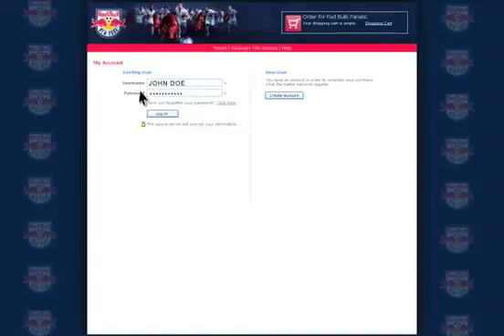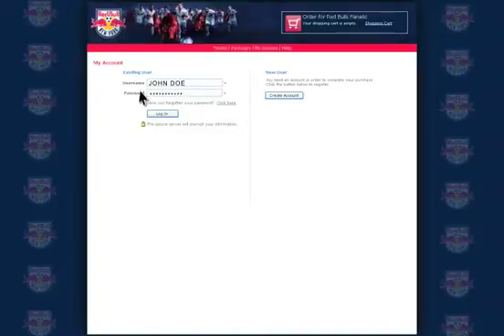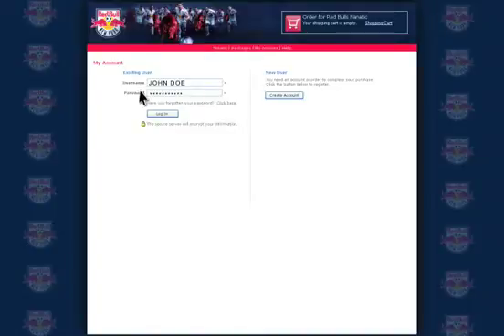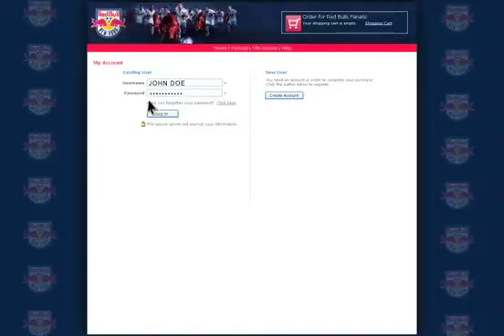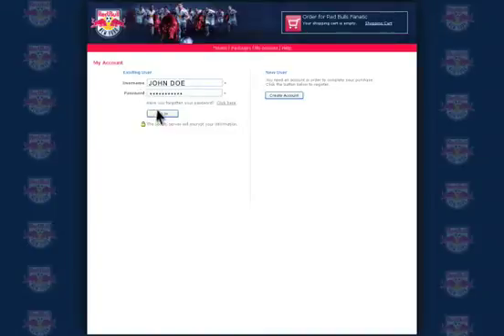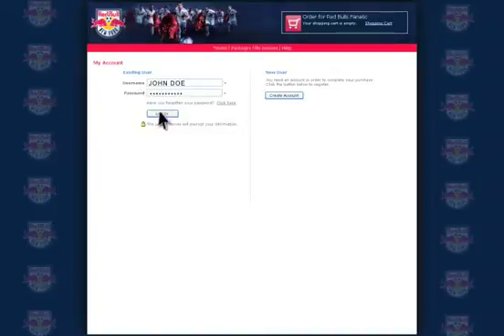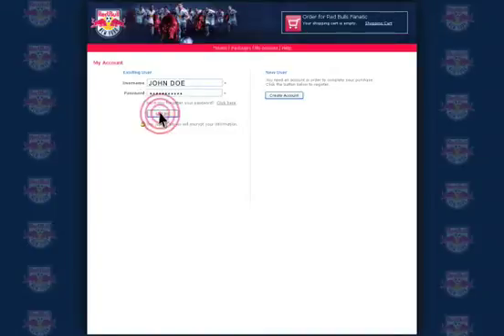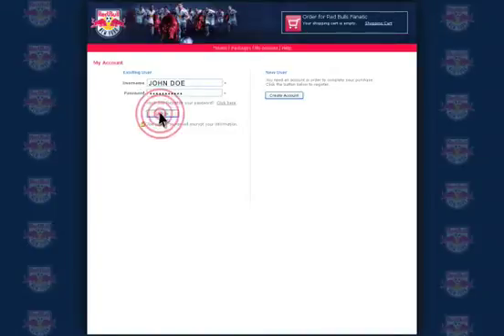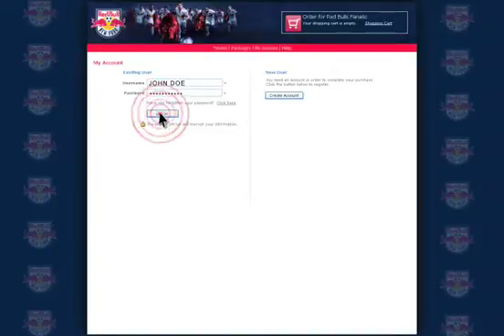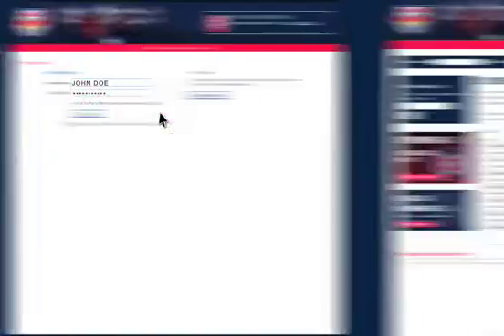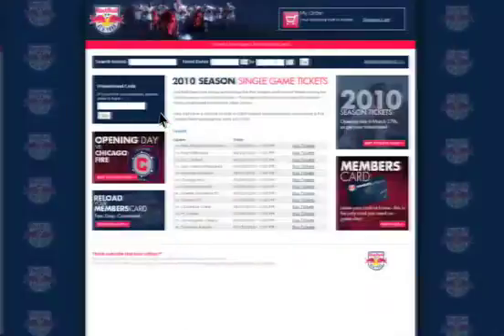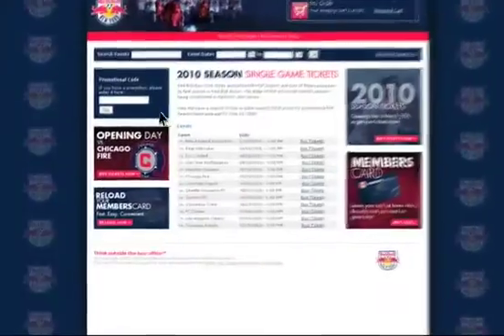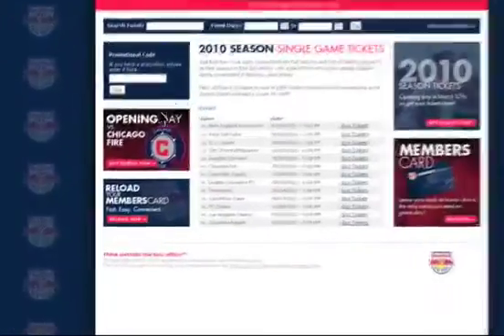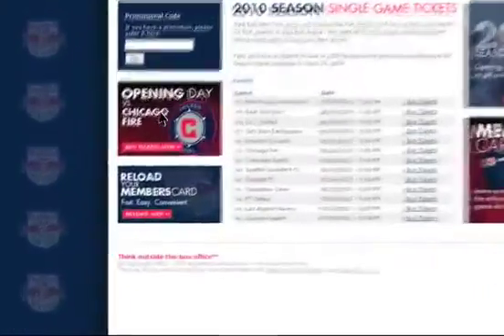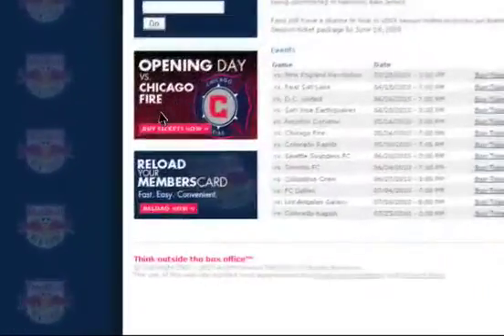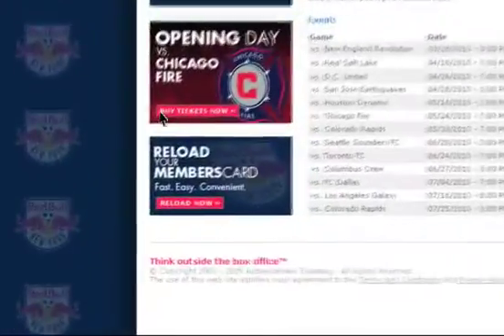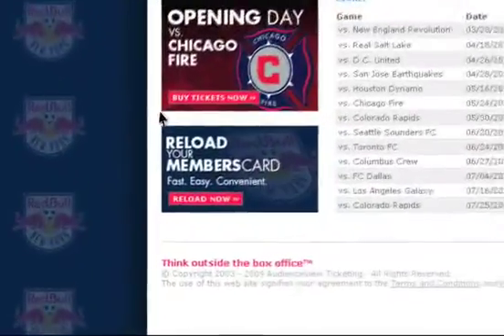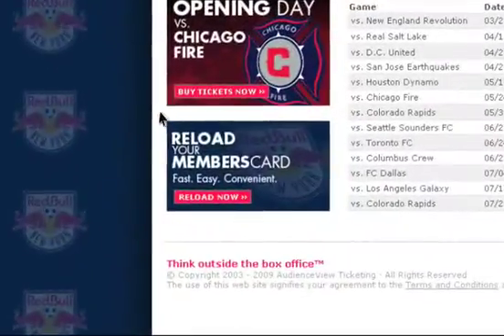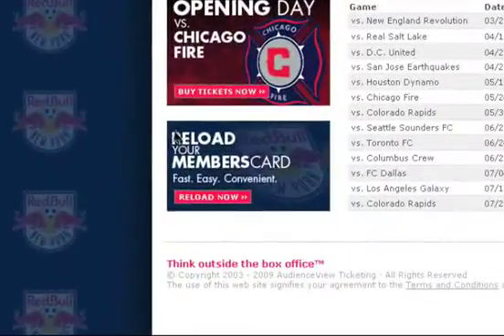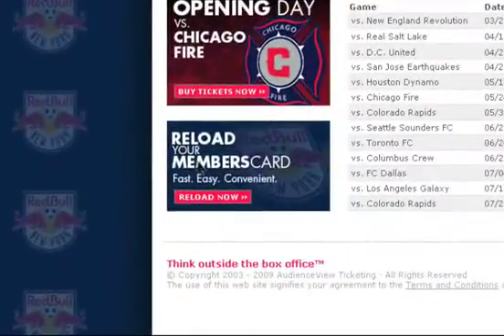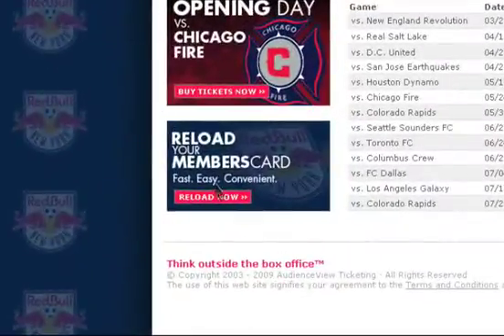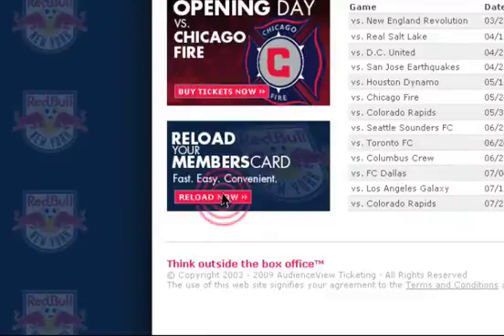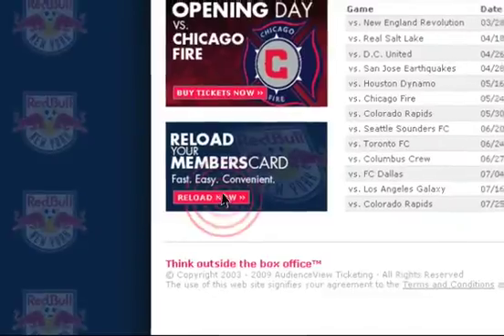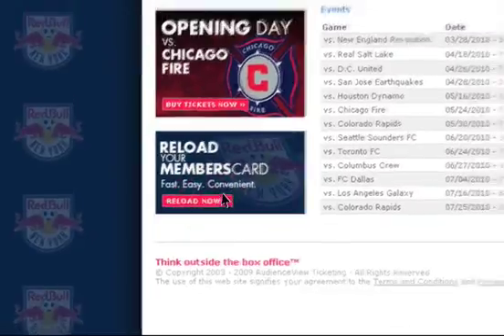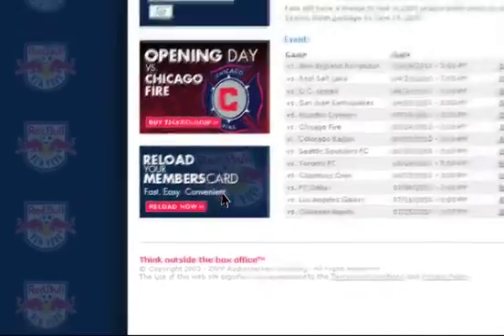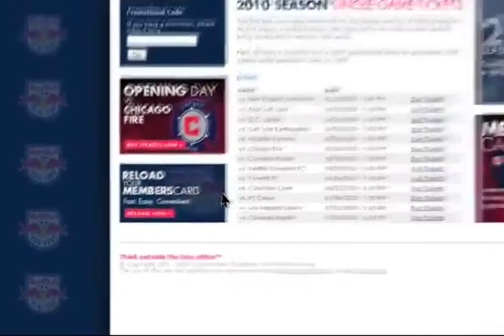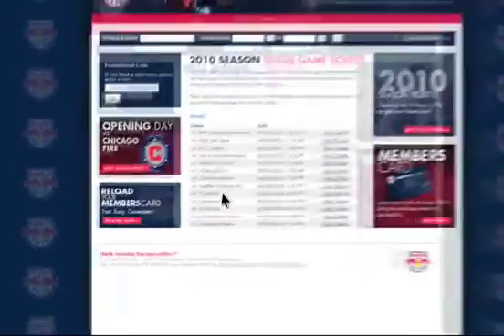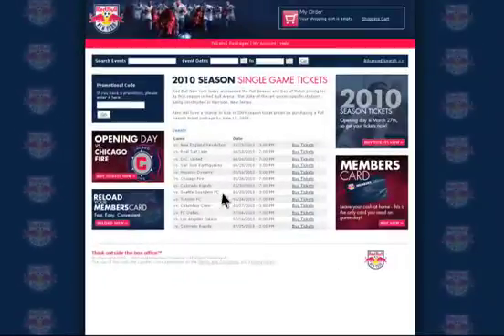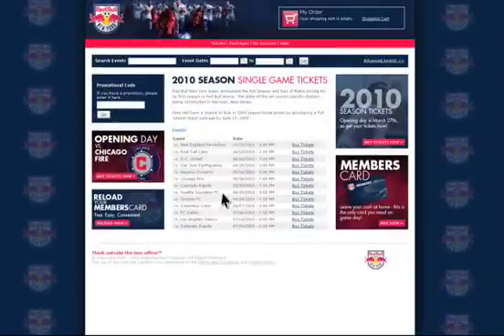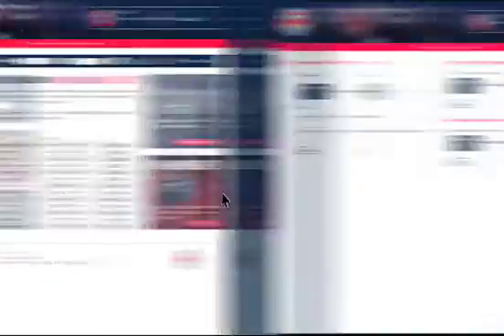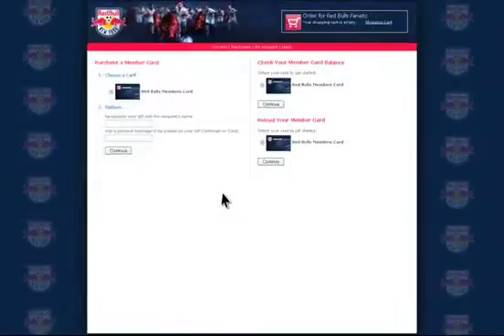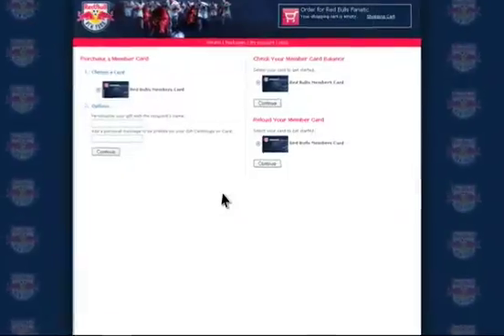Once logged into your account, you can add cash to your card, email tickets to your friends and colleagues, or purchase tickets to additional events at Red Bull Arena.